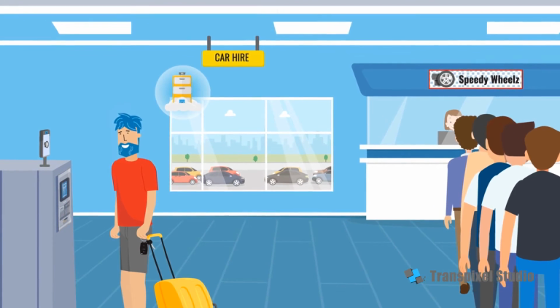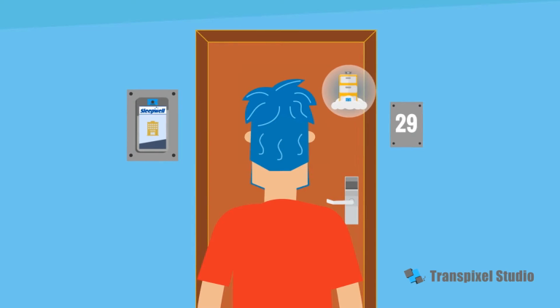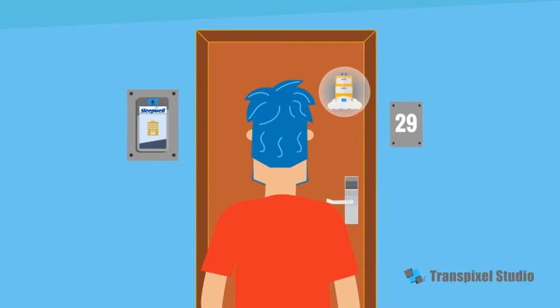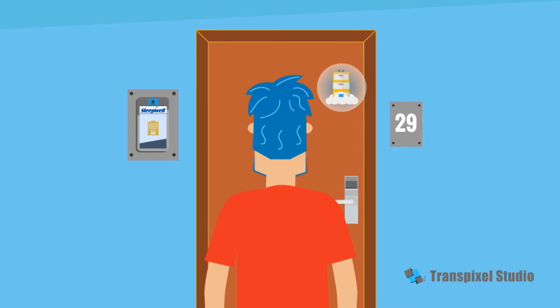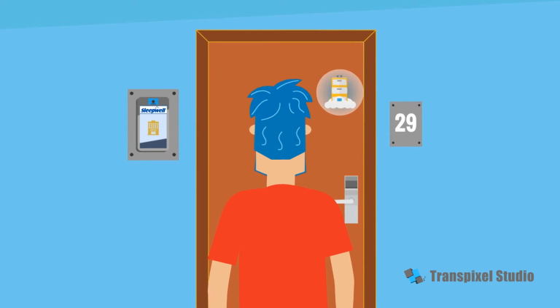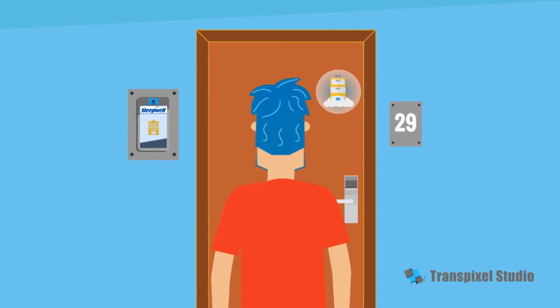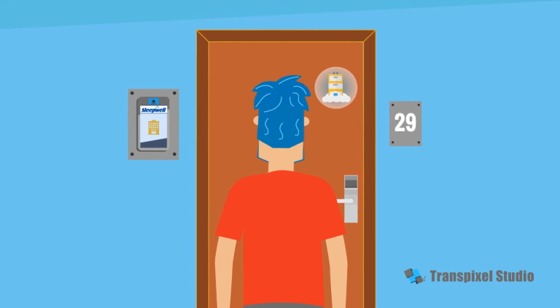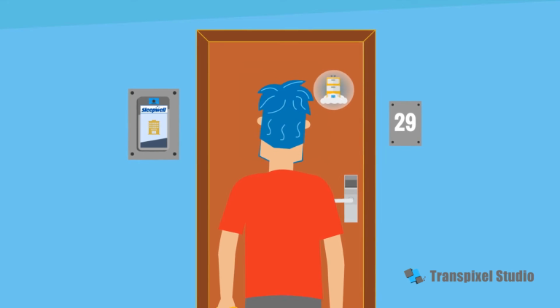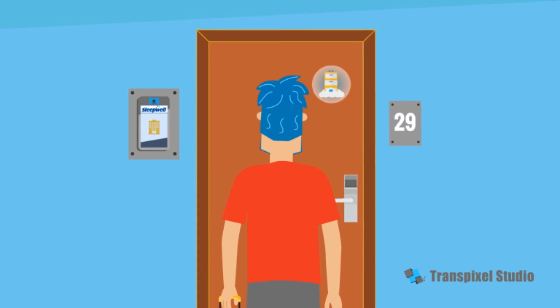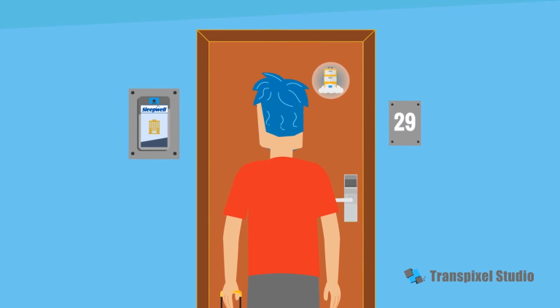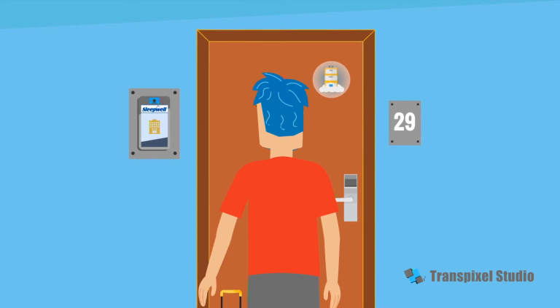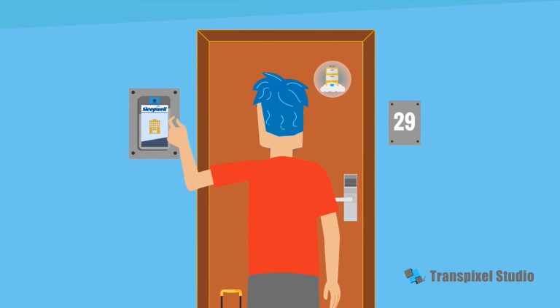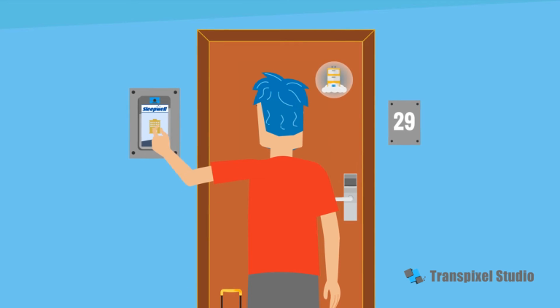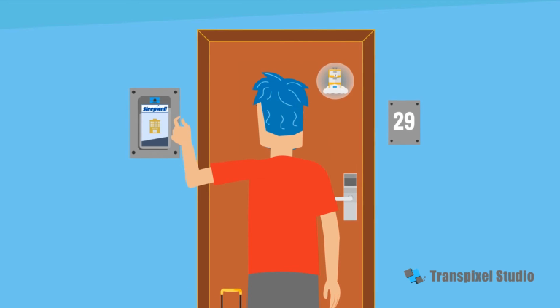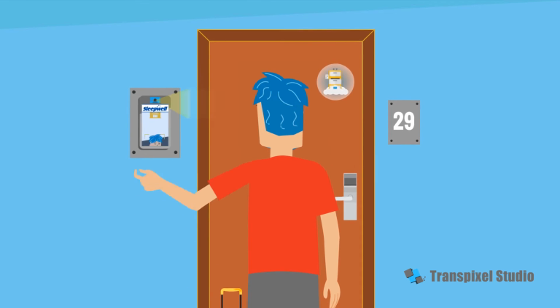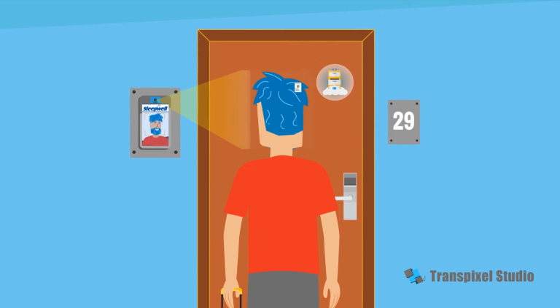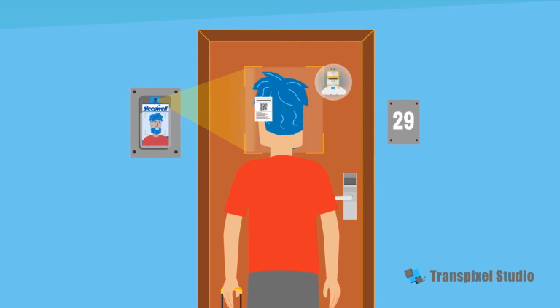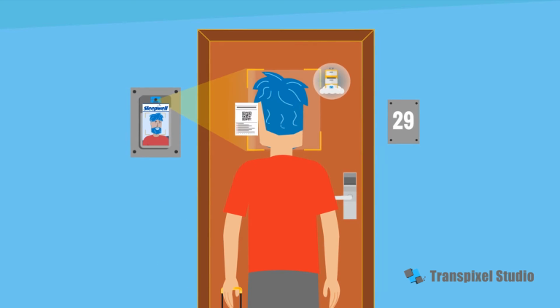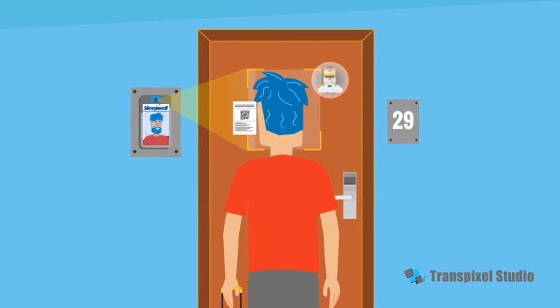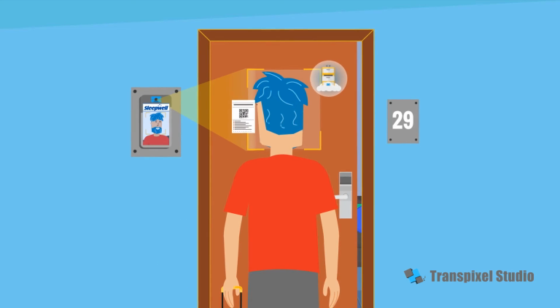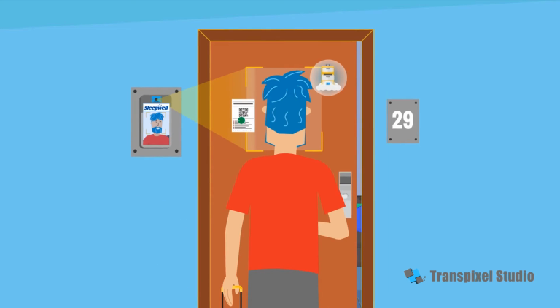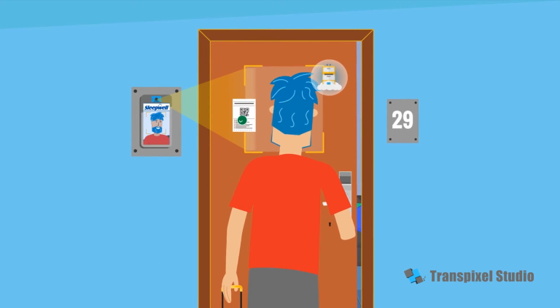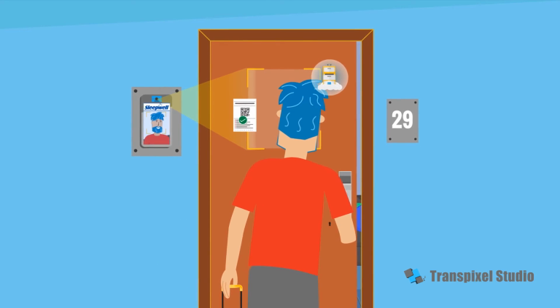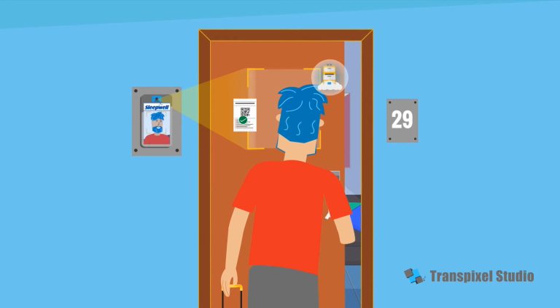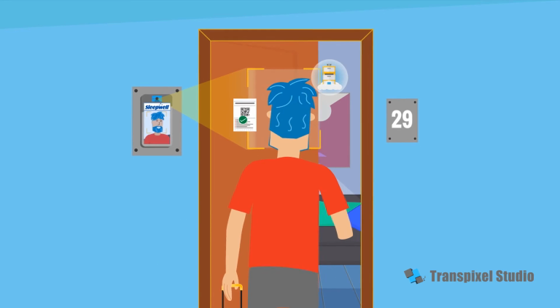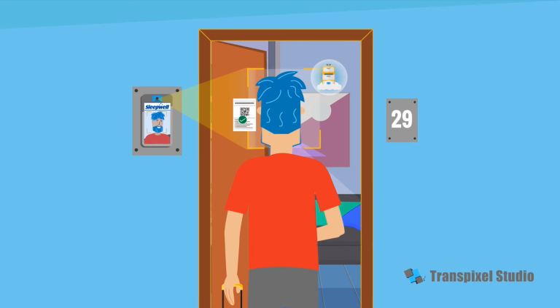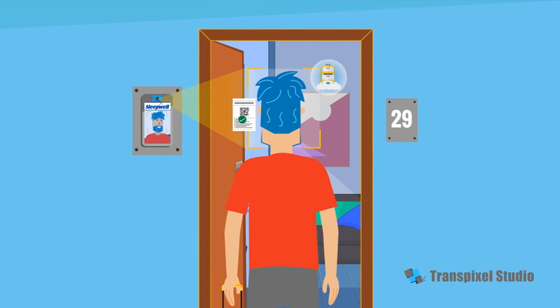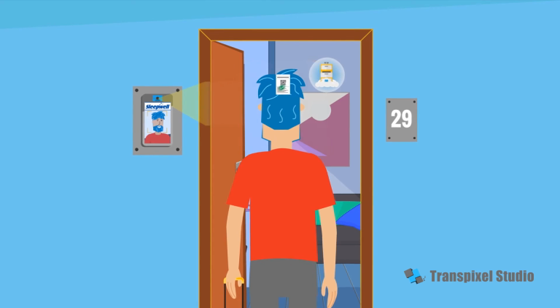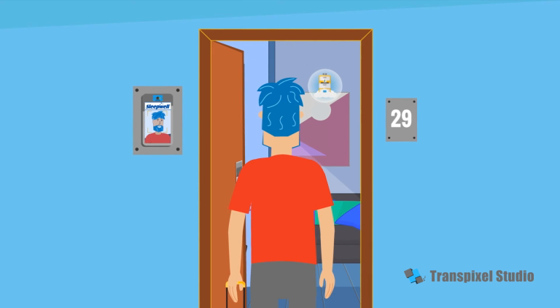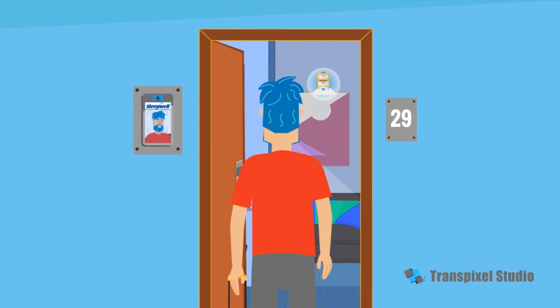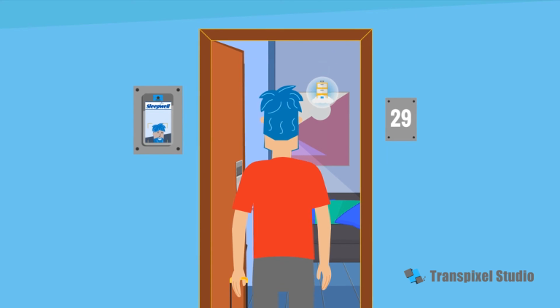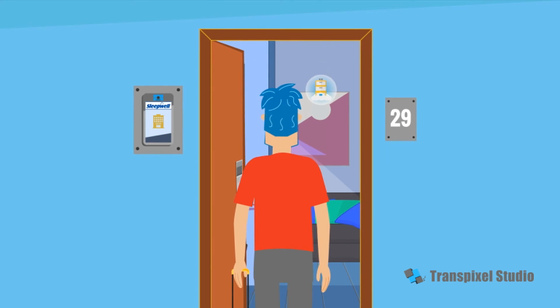To top it off, Bob goes straight to his hotel room and unlocks the door with his face. No need to hang around in reception — his holiday has started.